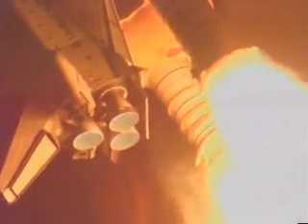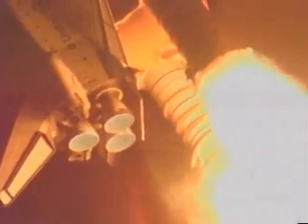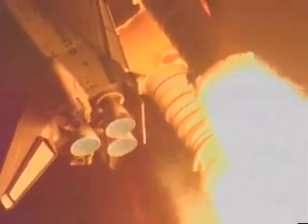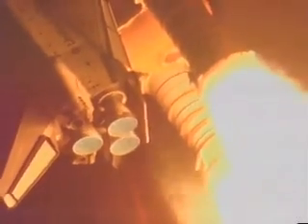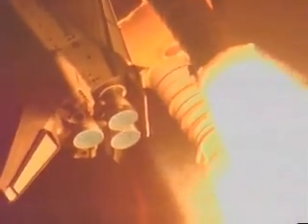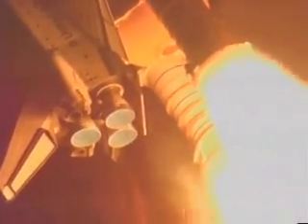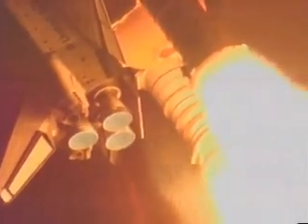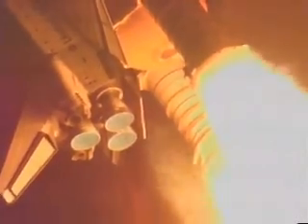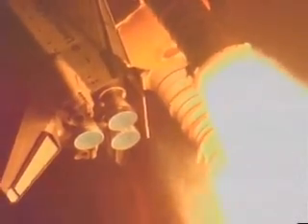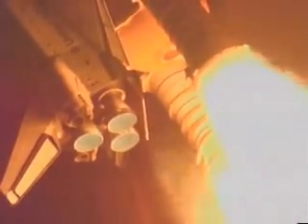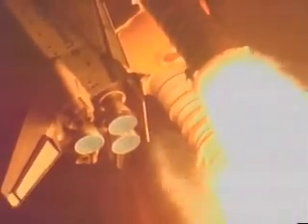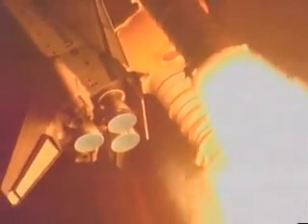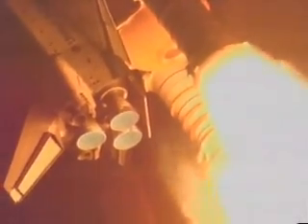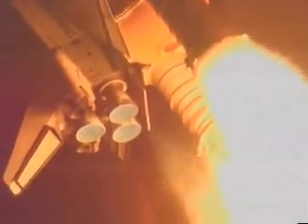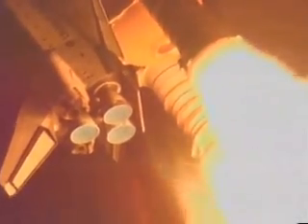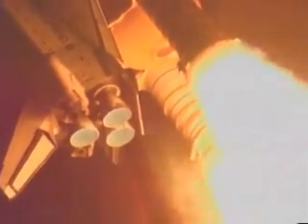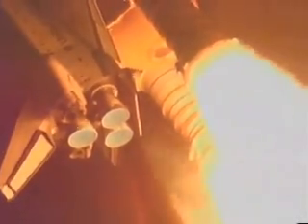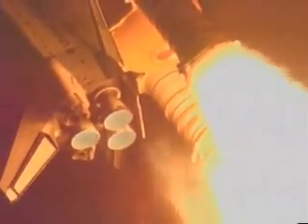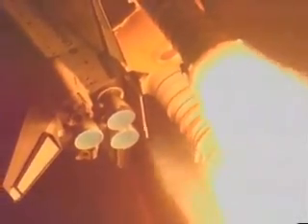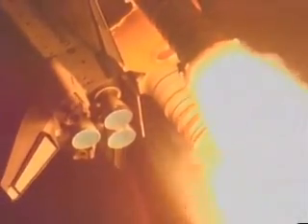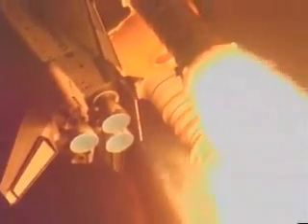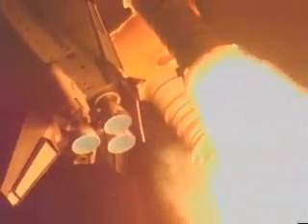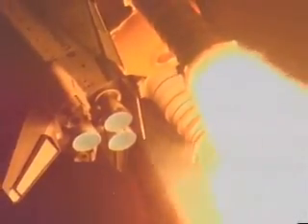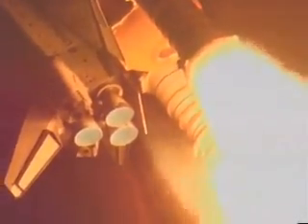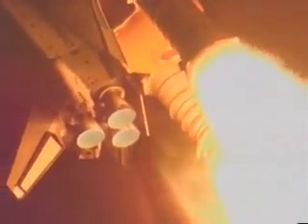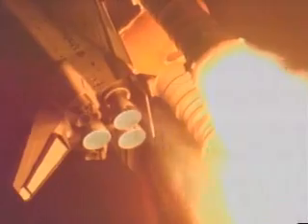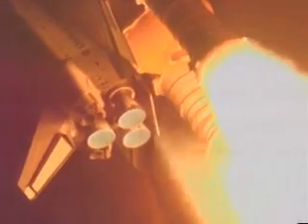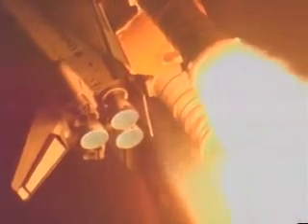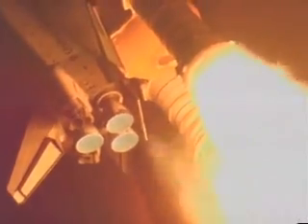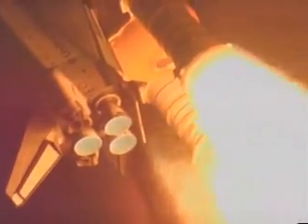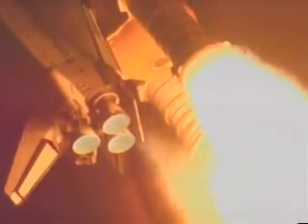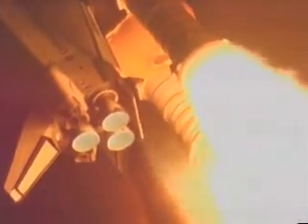50 seconds into the flight, Atlantis is already downrange from the launch site at two and a half miles, at an altitude now of five miles.